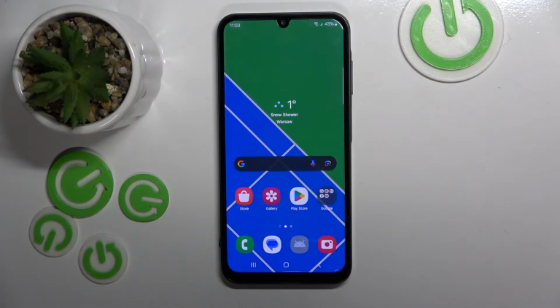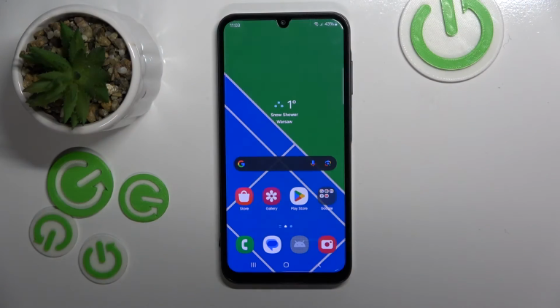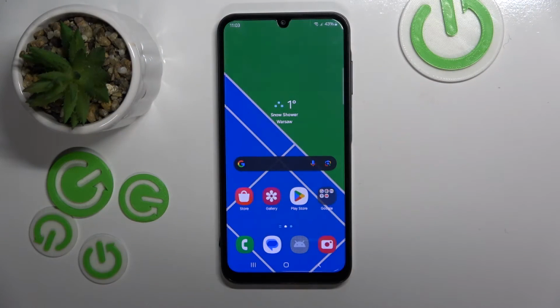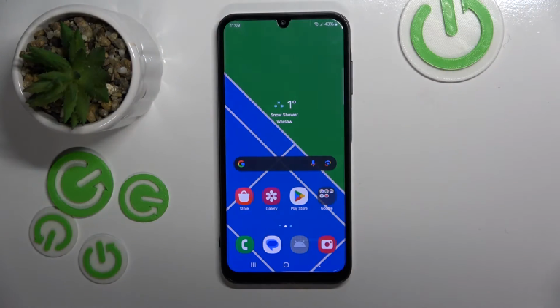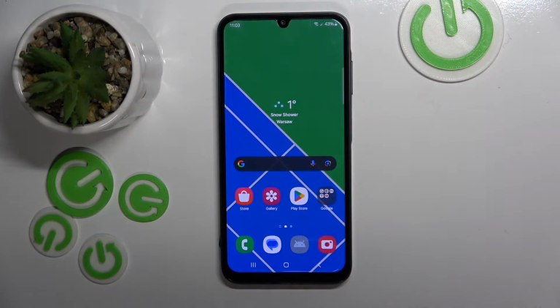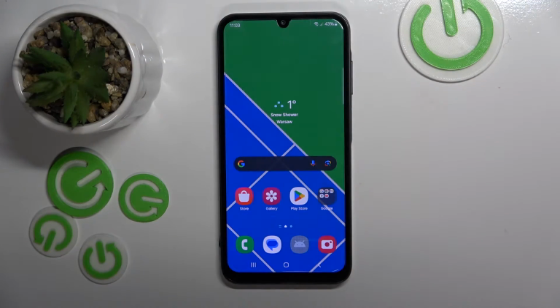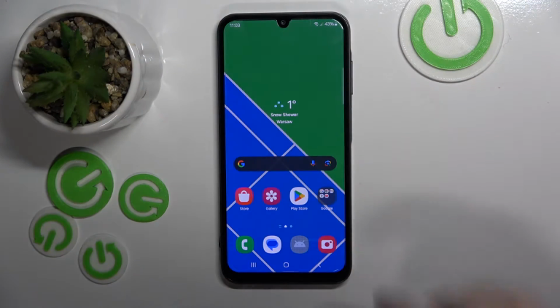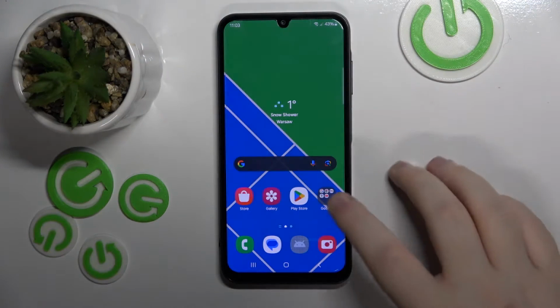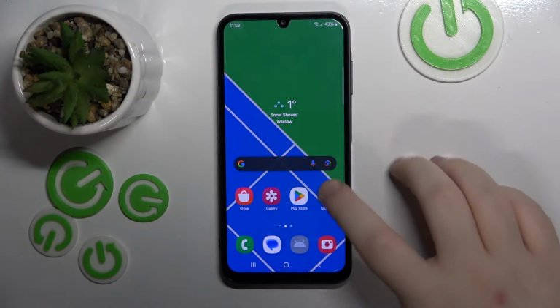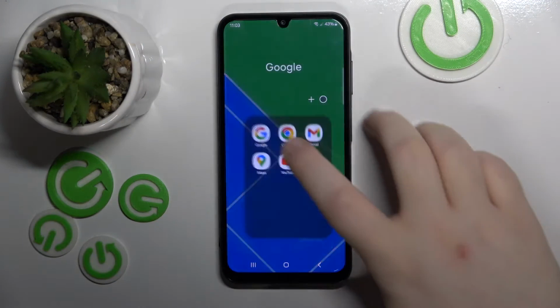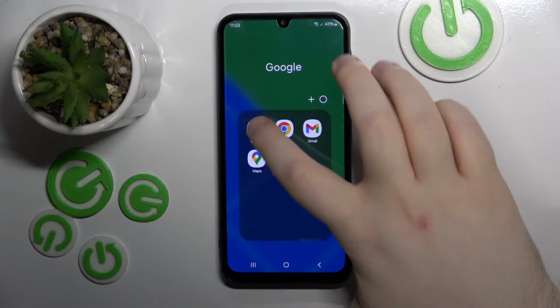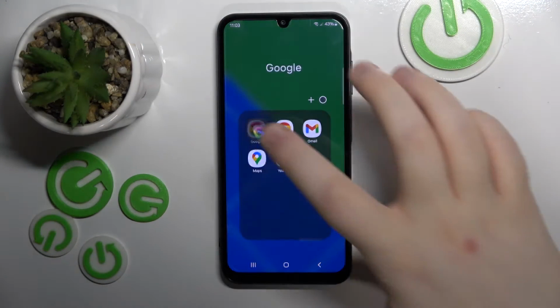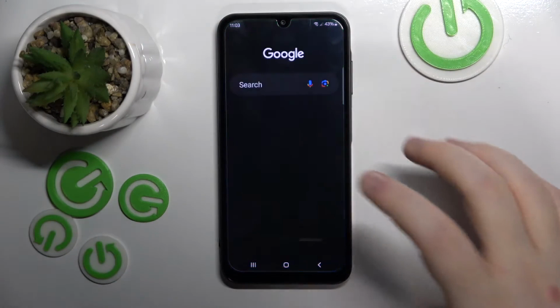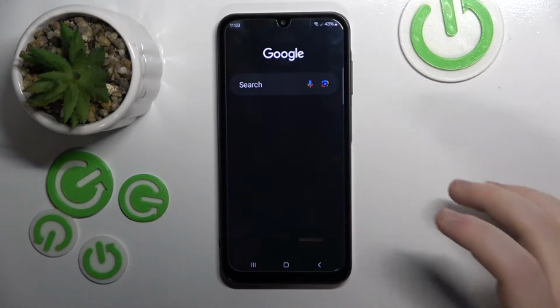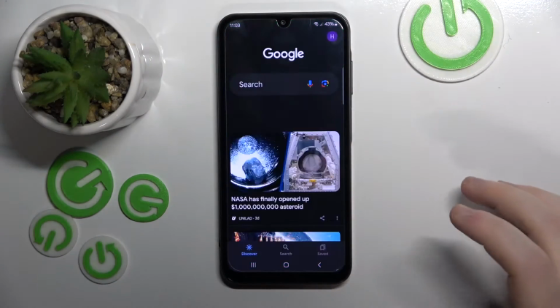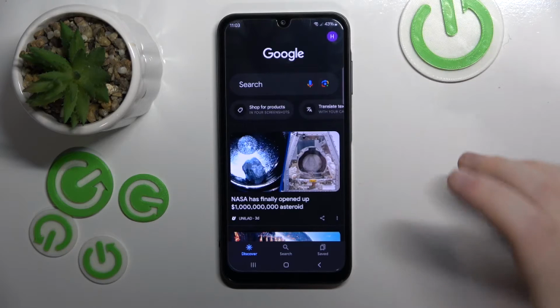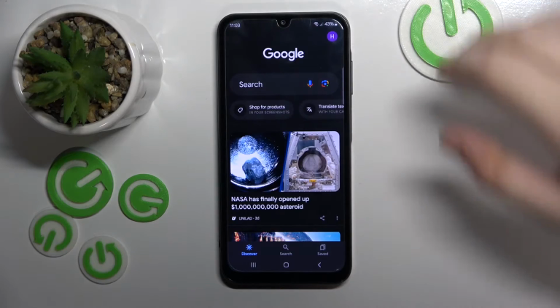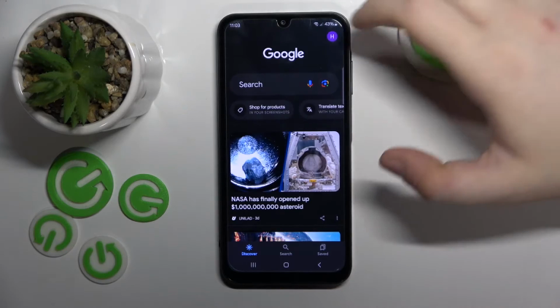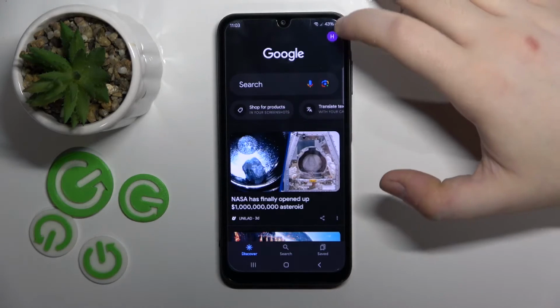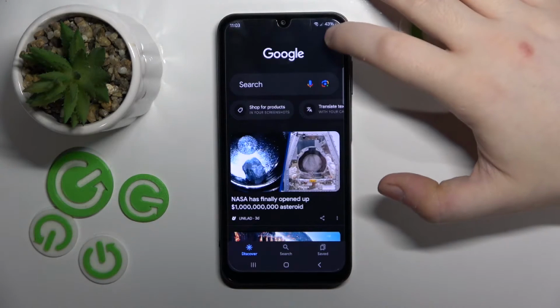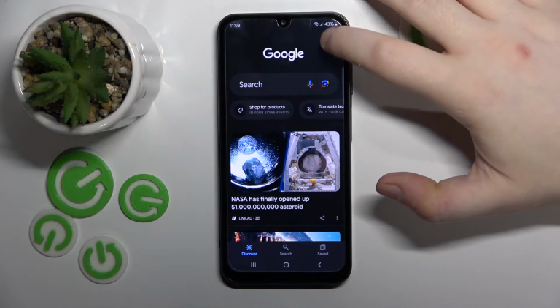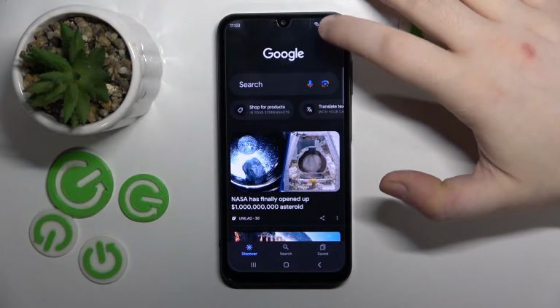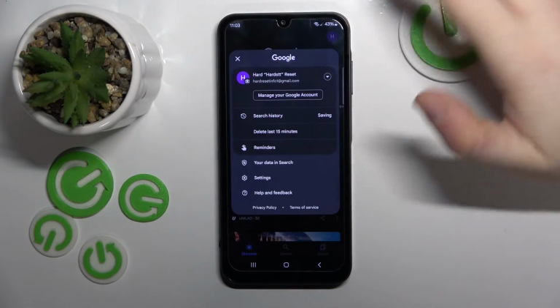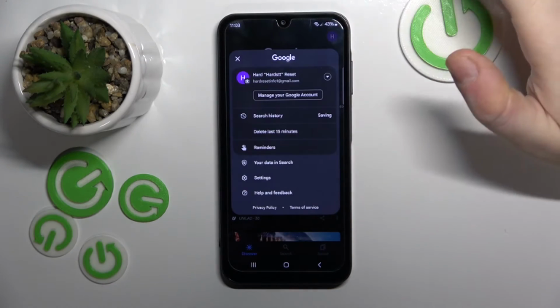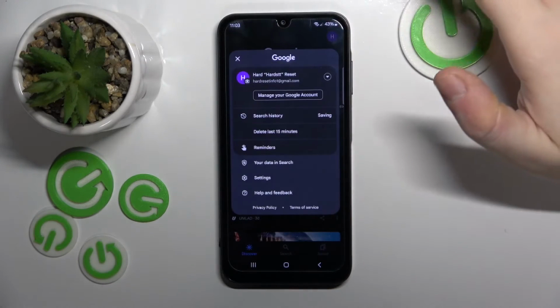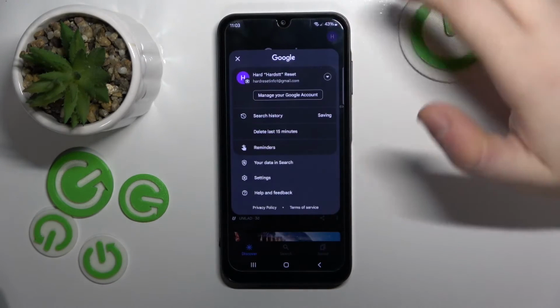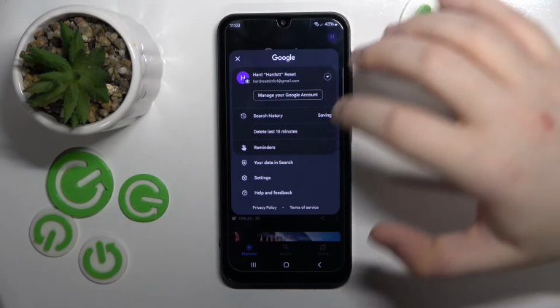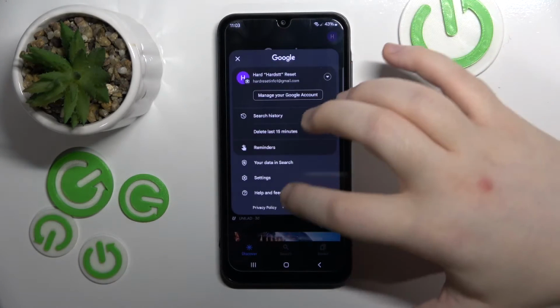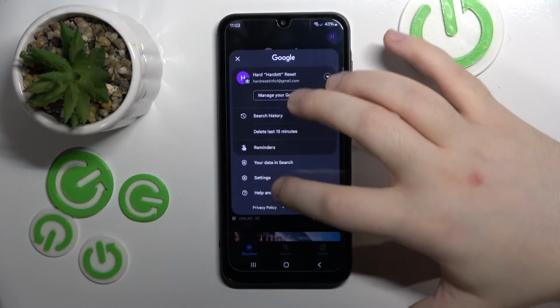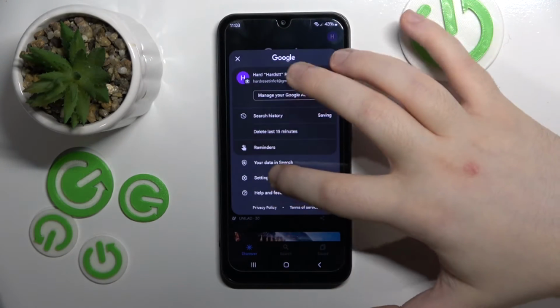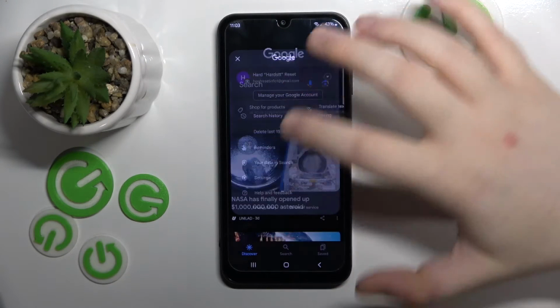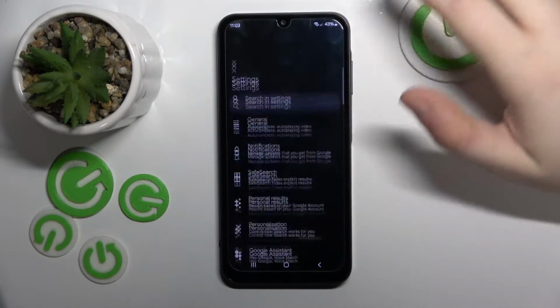So you have to start with opening your Google application and then click here on your avatar and then go to settings.